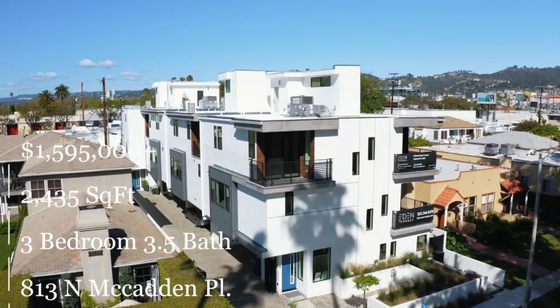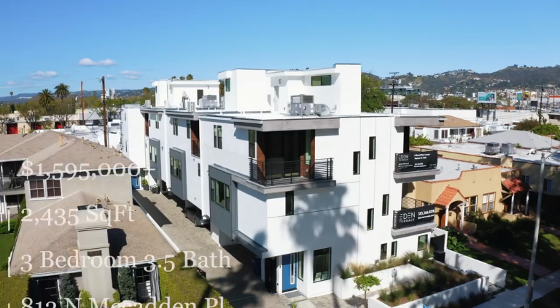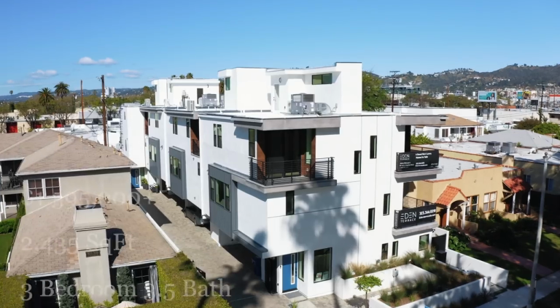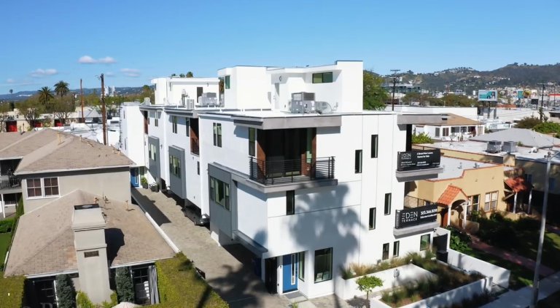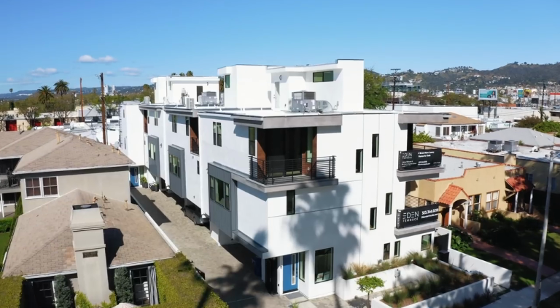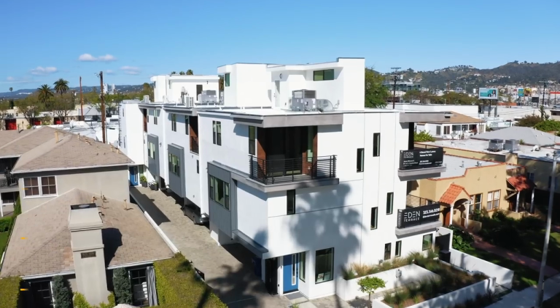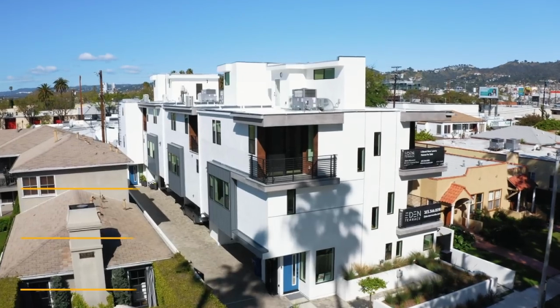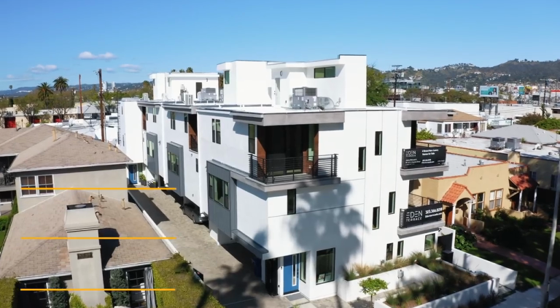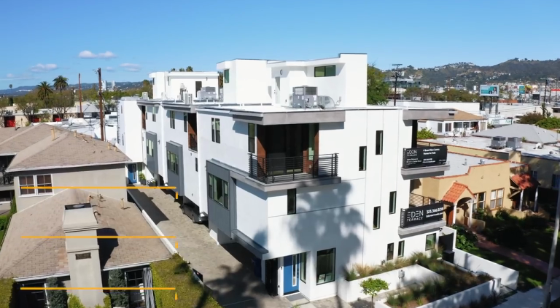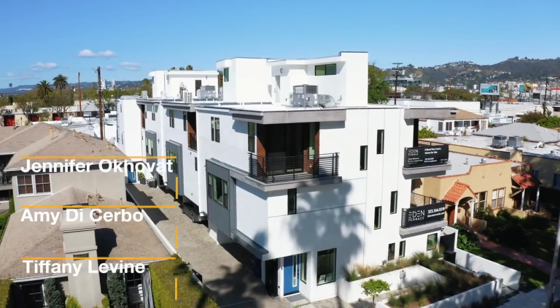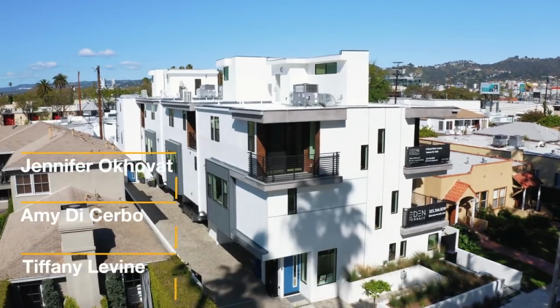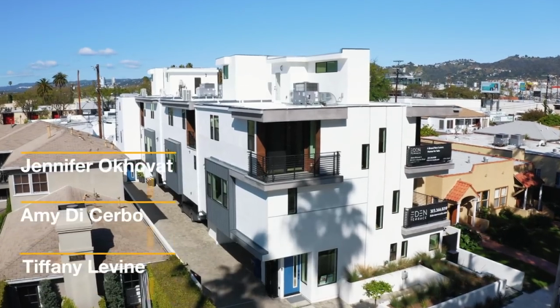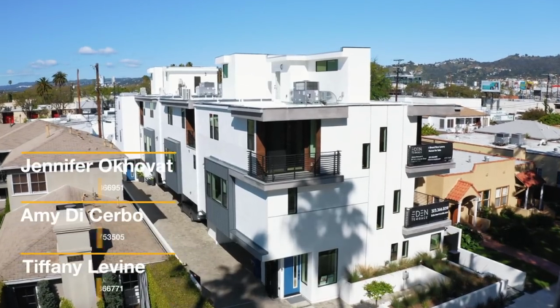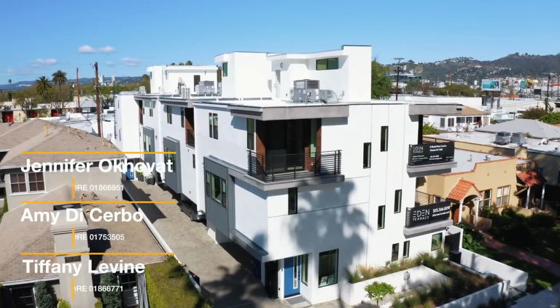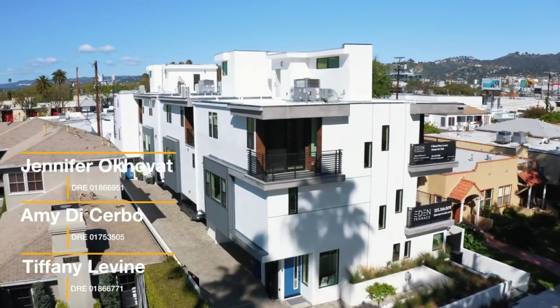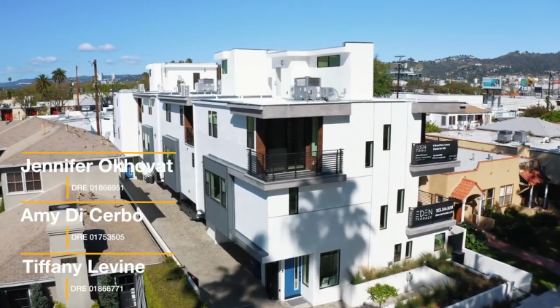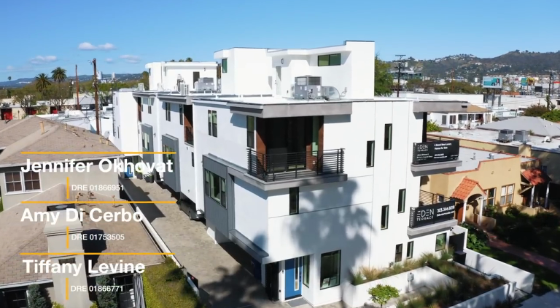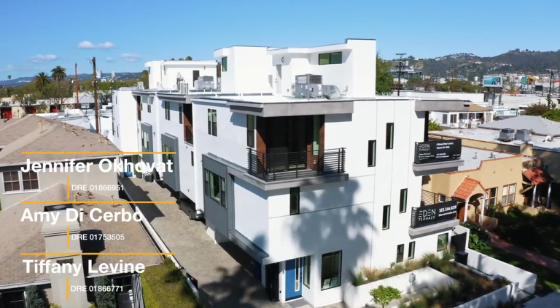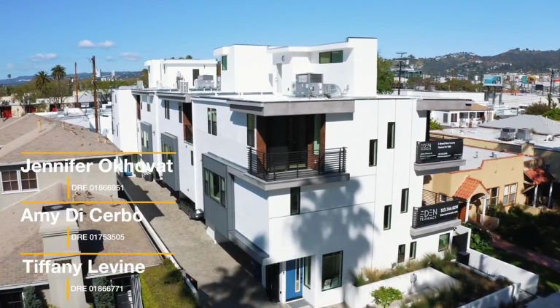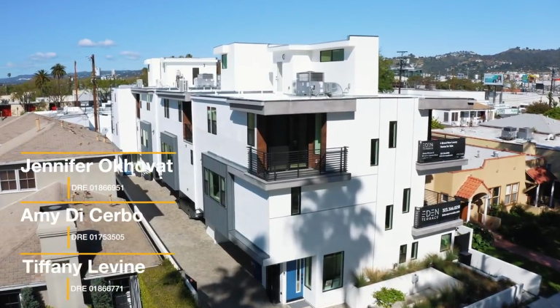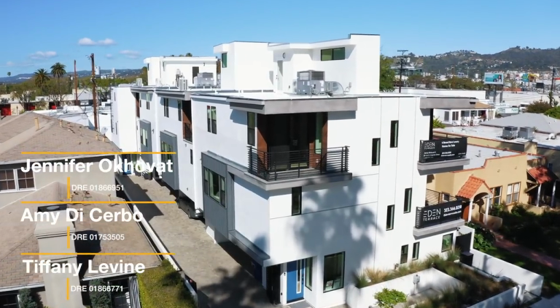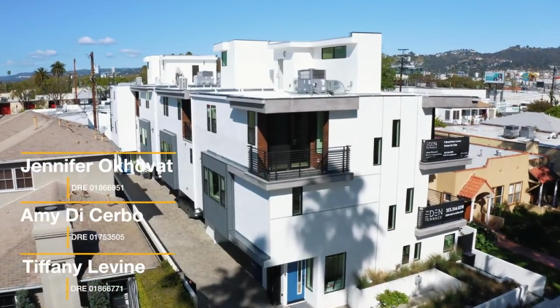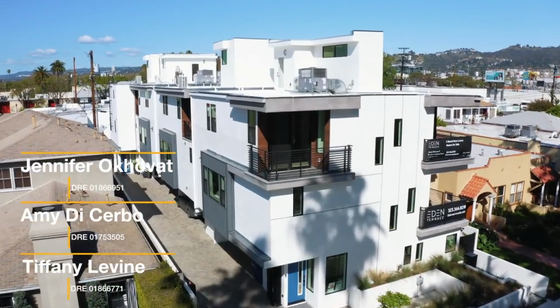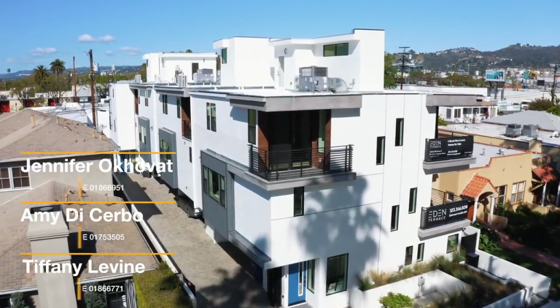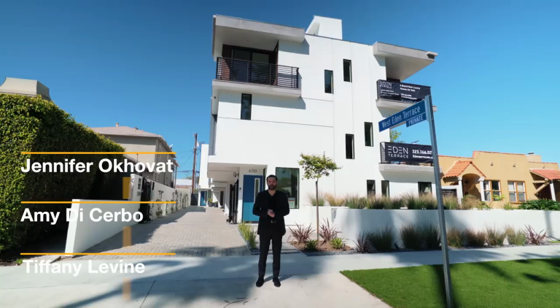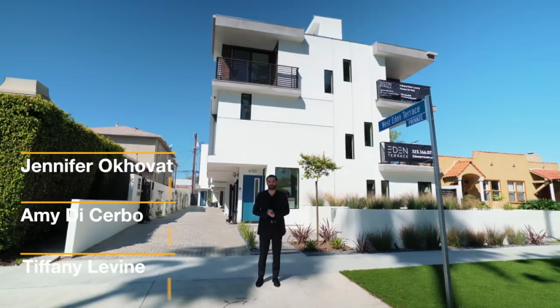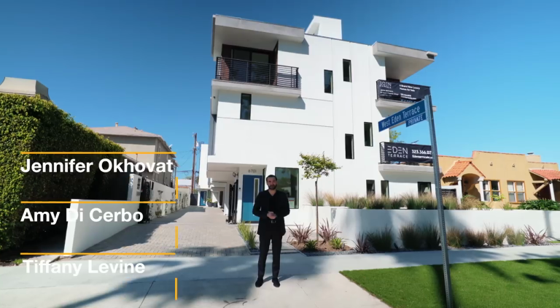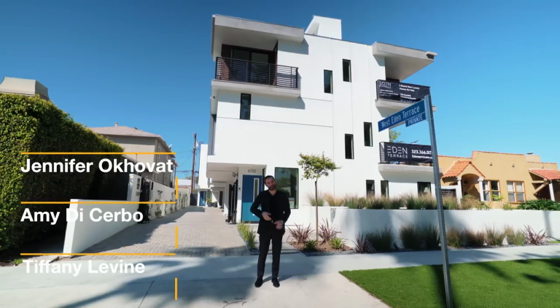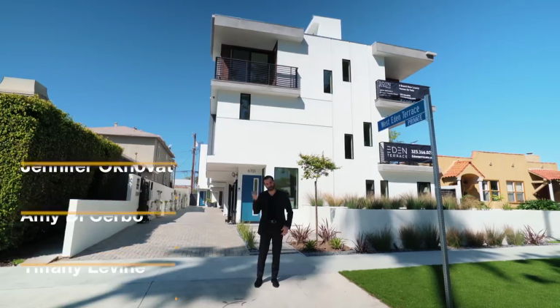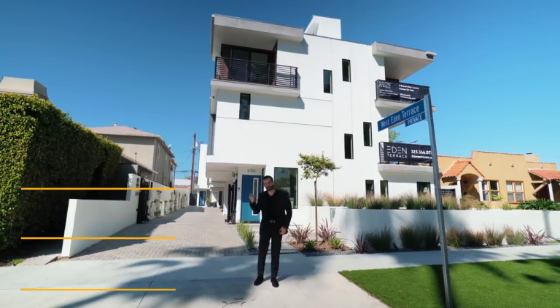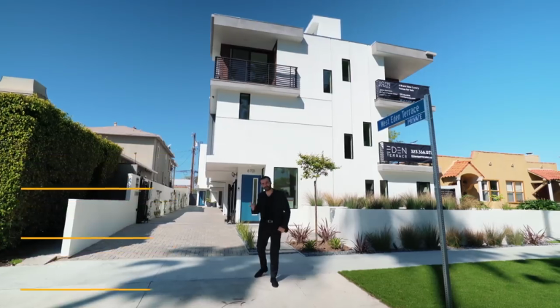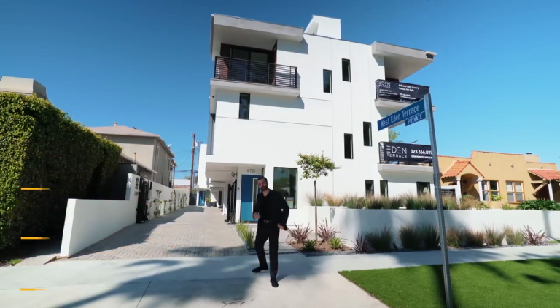Before we get started, I want to thank all the listing agents for allowing us to tour their amazing development. Let's go take a look.